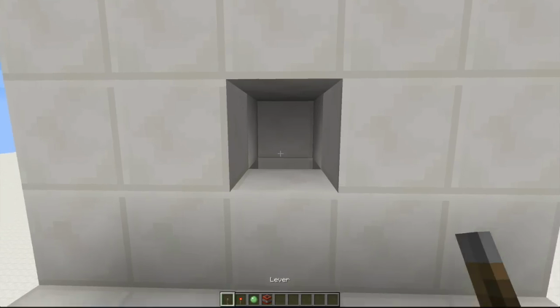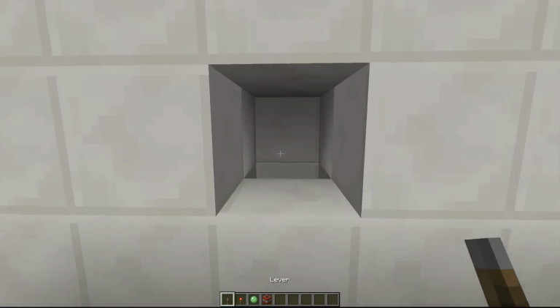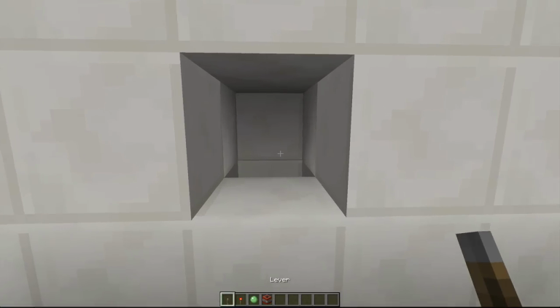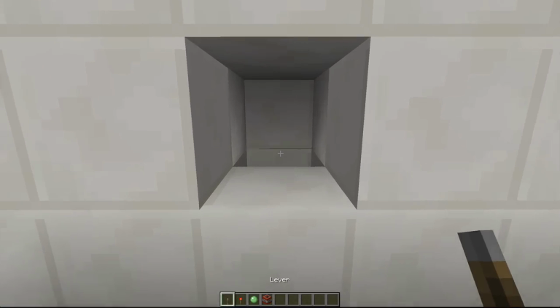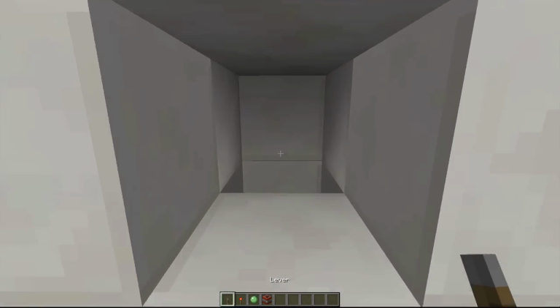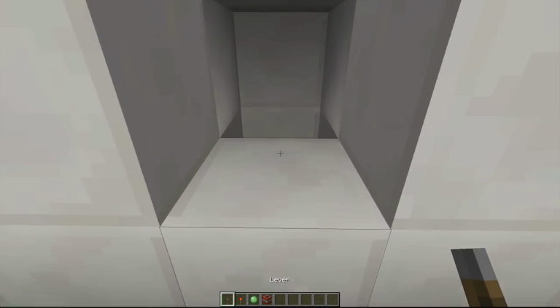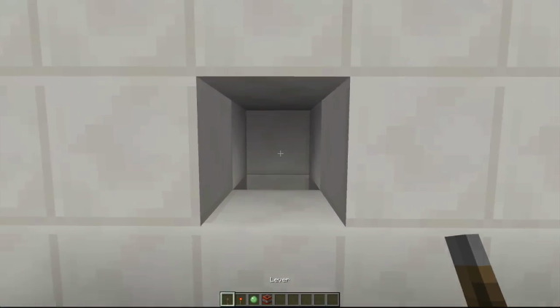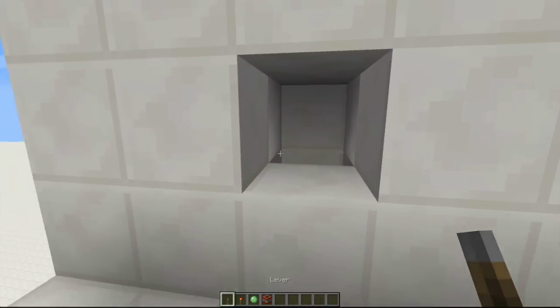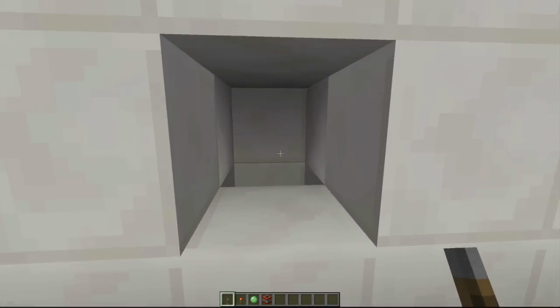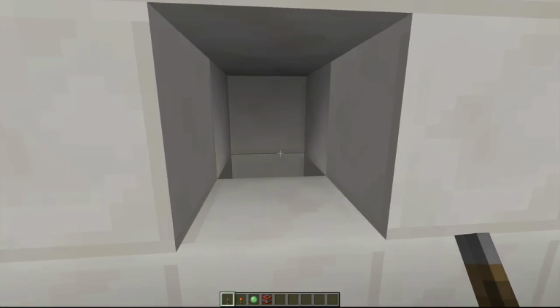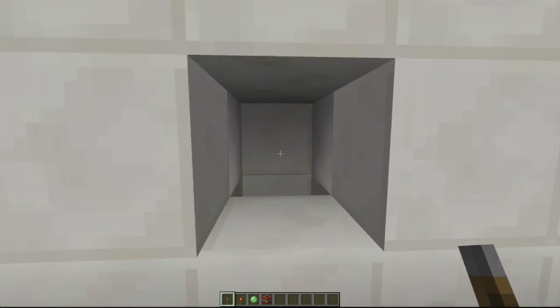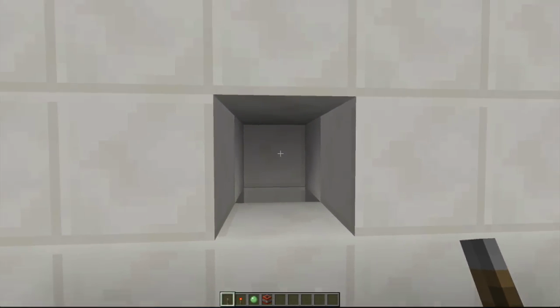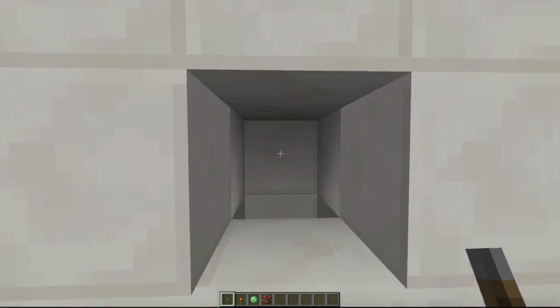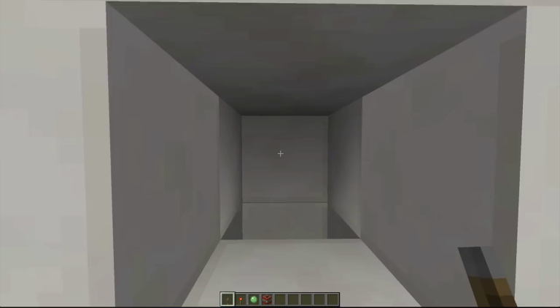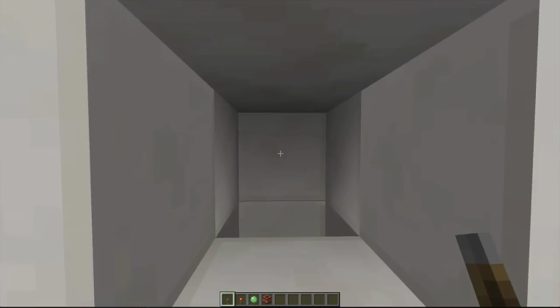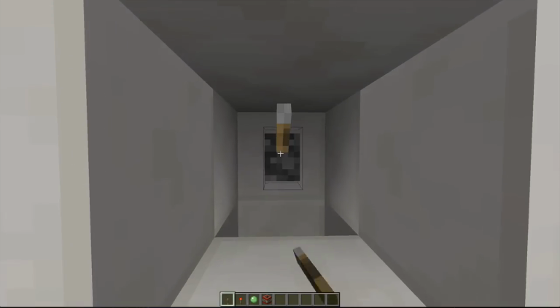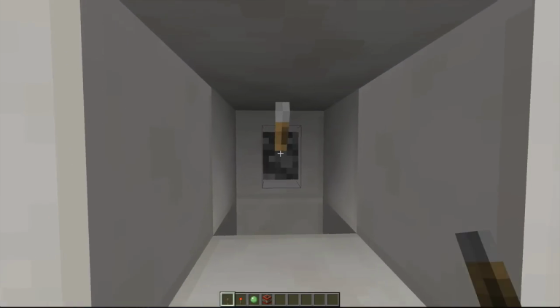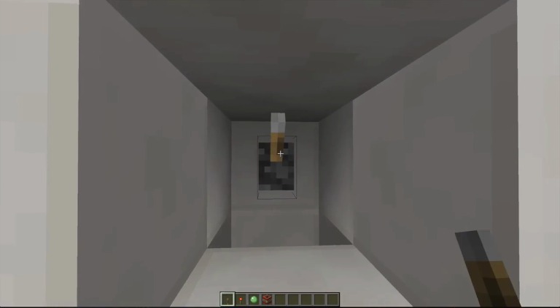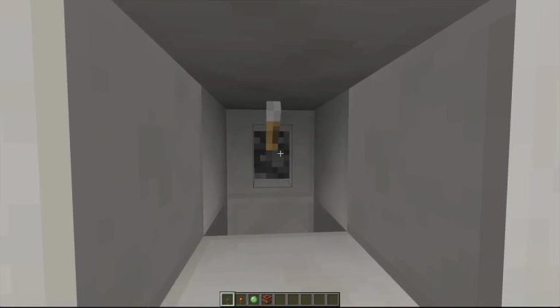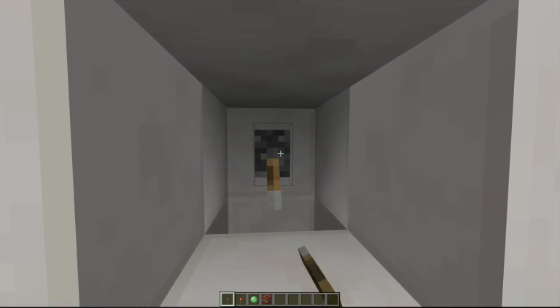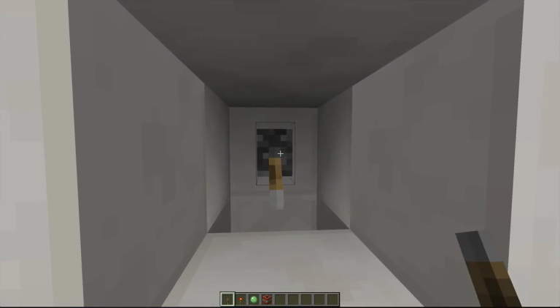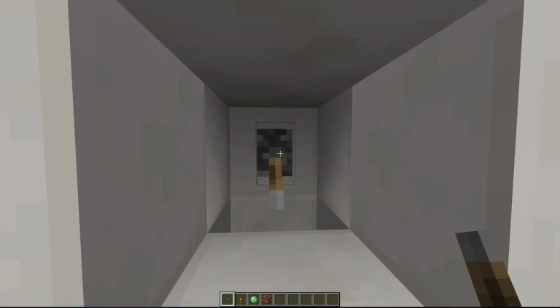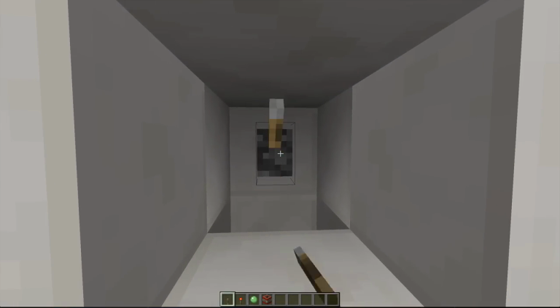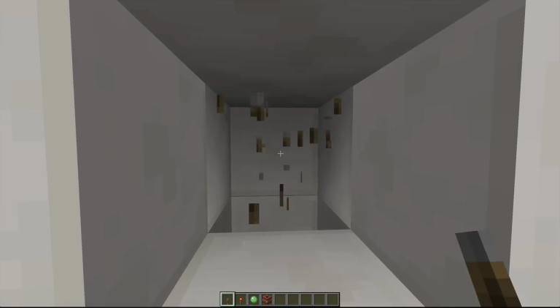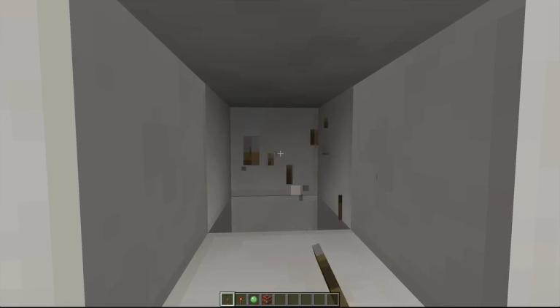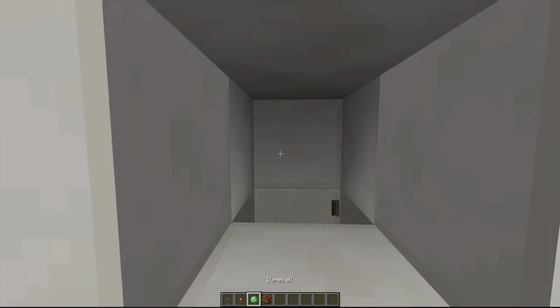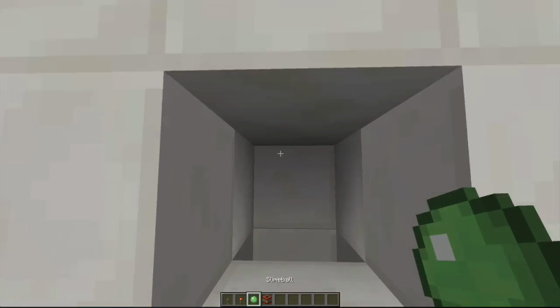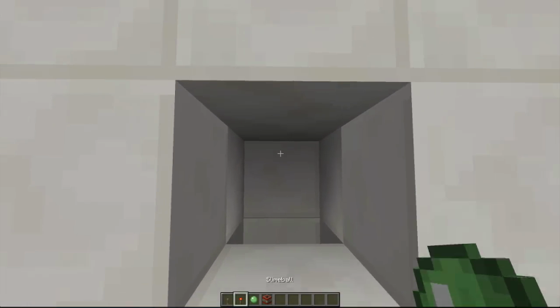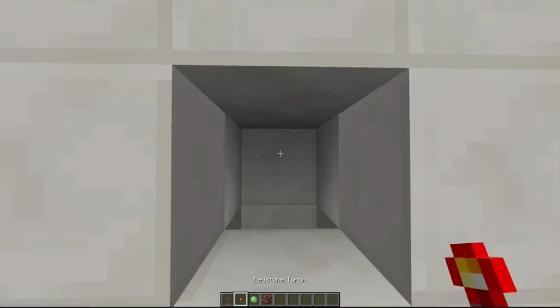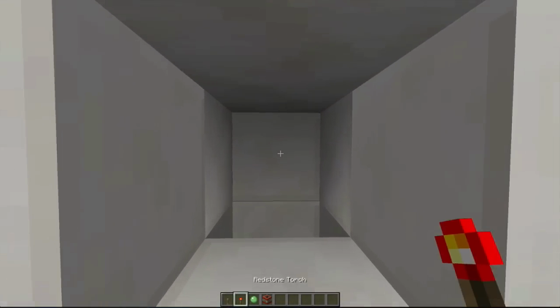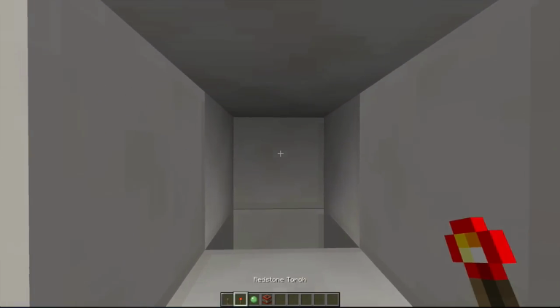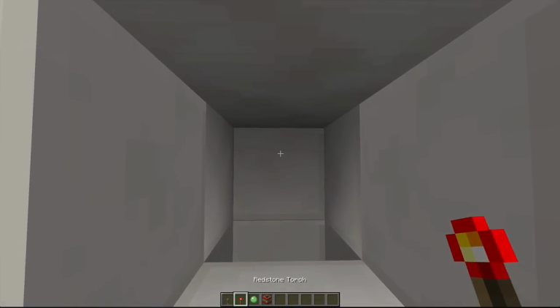Alright, I want to get through this door, but I'm not quite sure what activates it. Maybe it's a lever? Maybe it's one of those fancy torch keys.